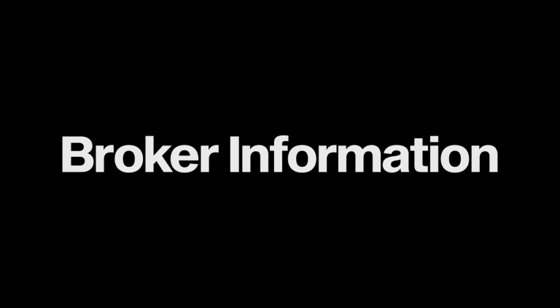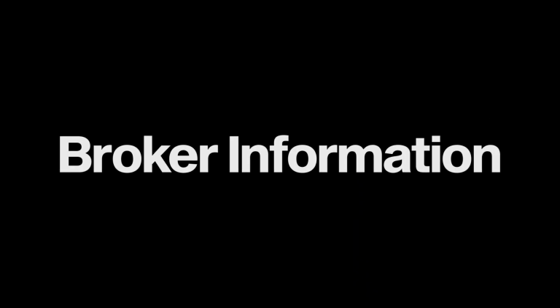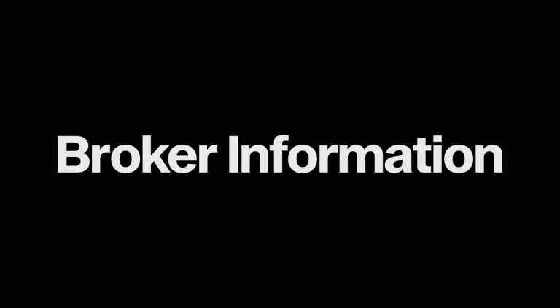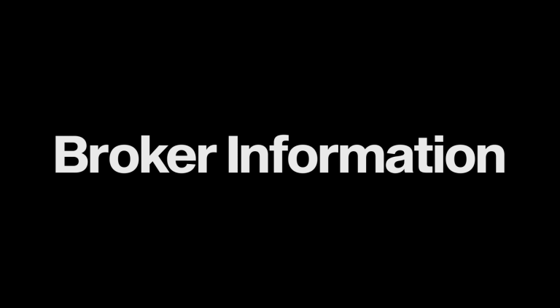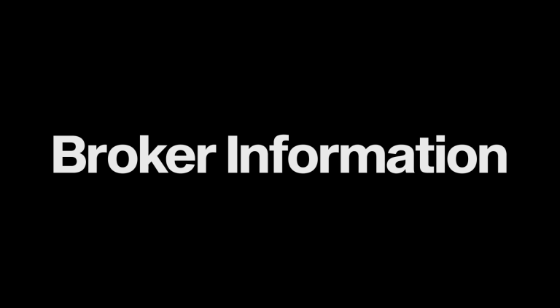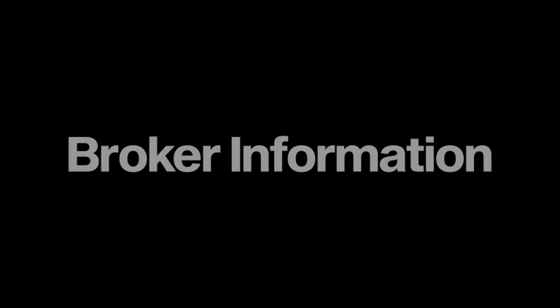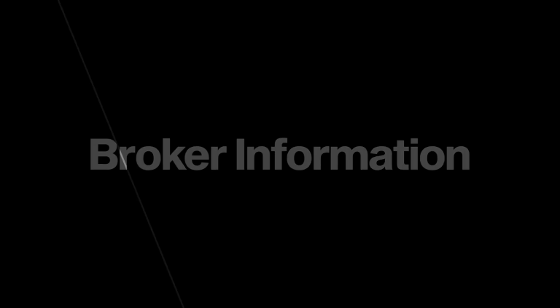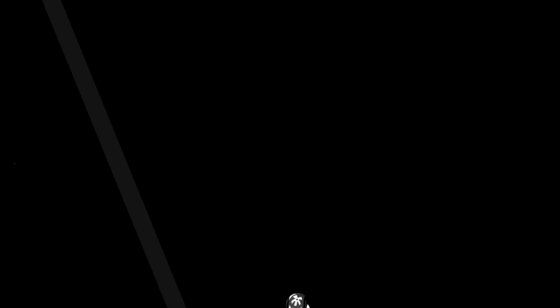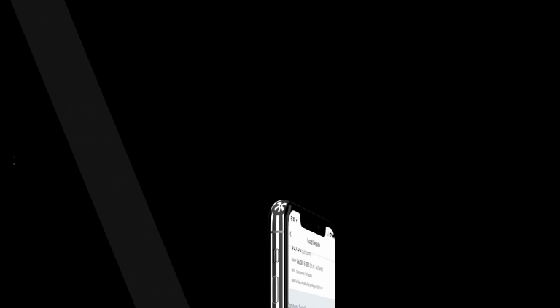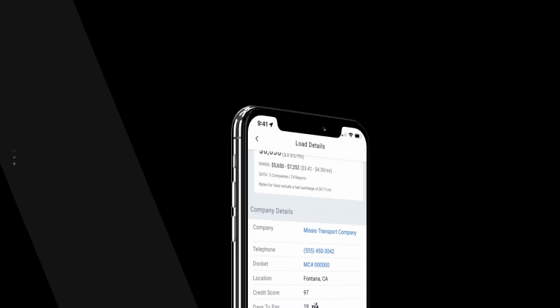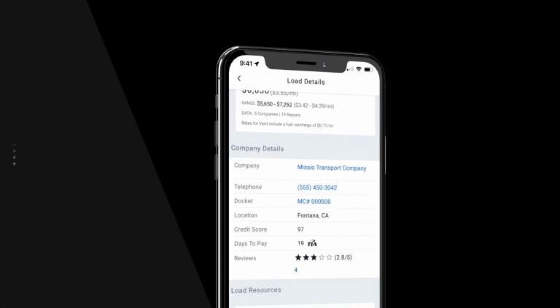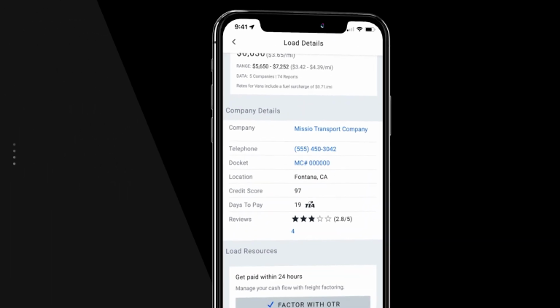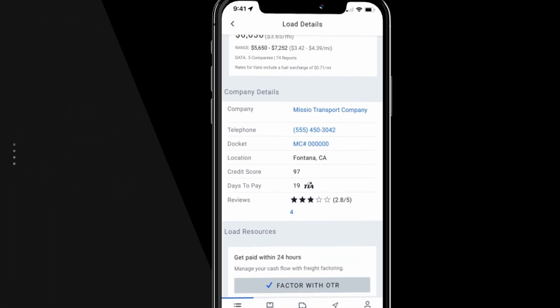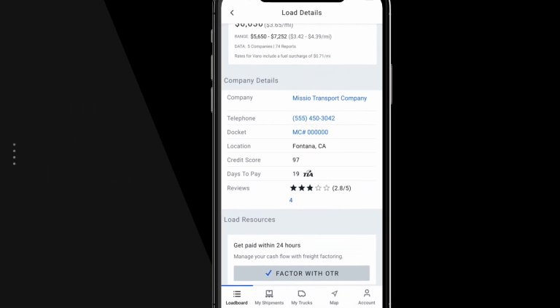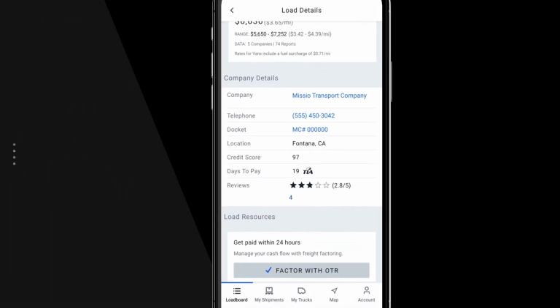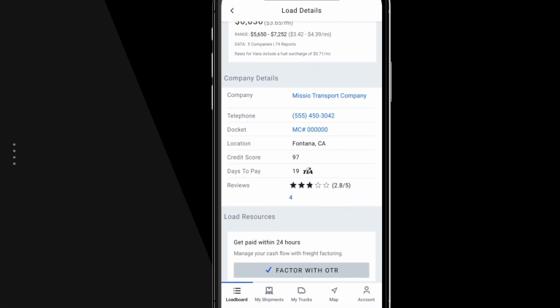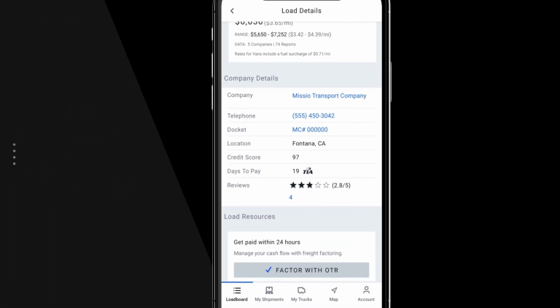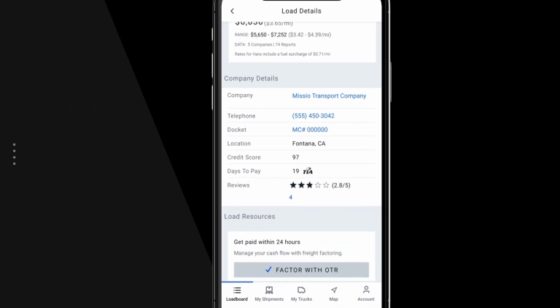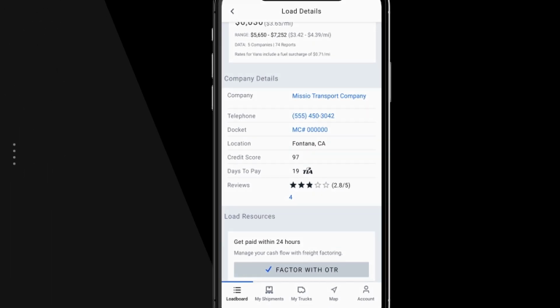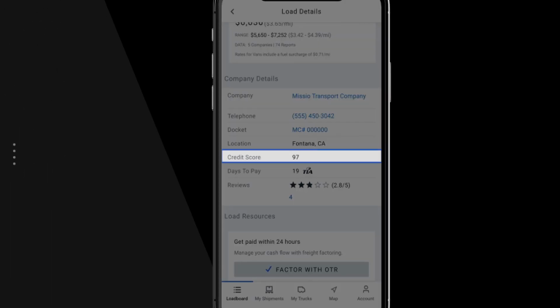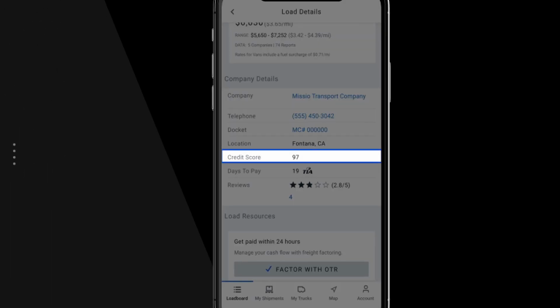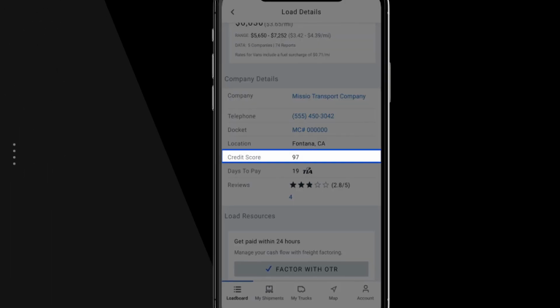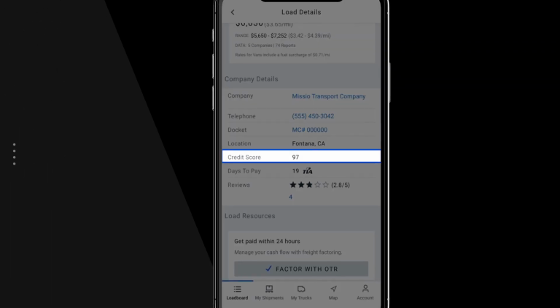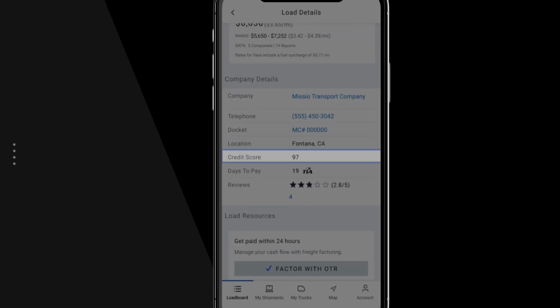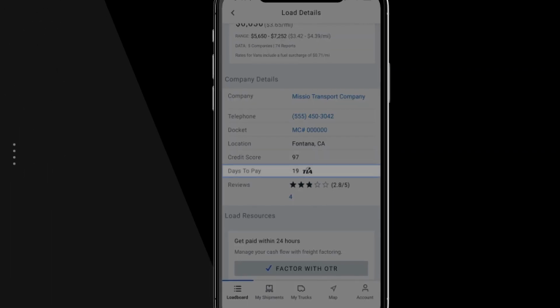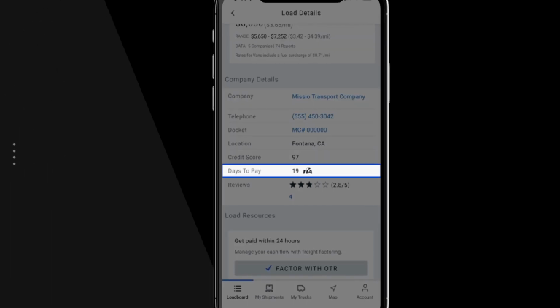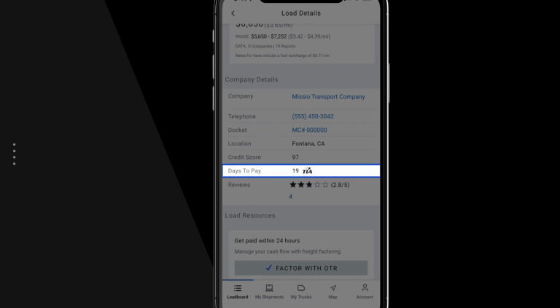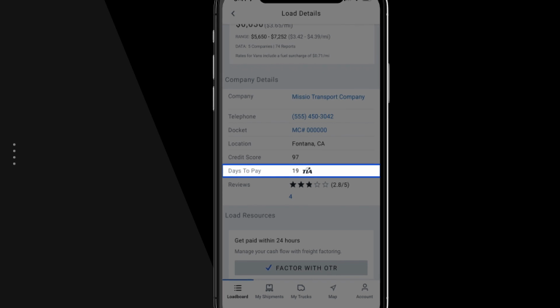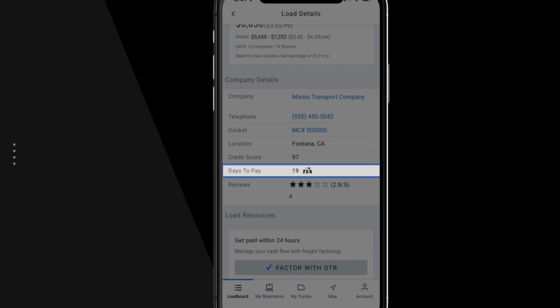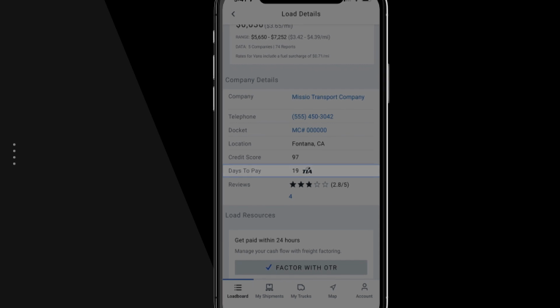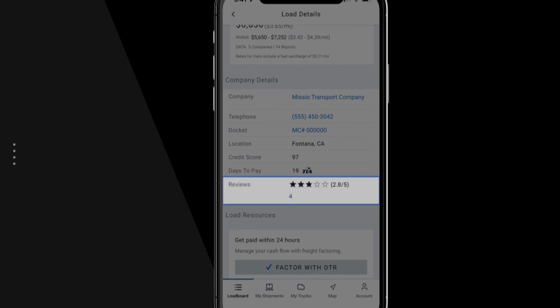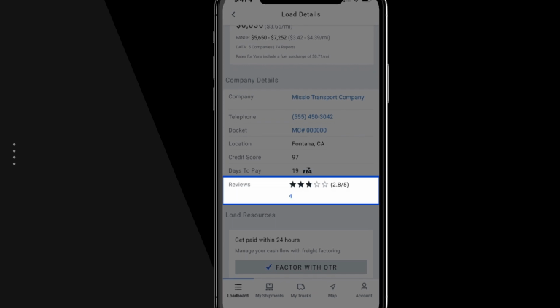When evaluating freight brokers, DAT1 Mobile provides credit scores, average days to pay, and customer reviews.